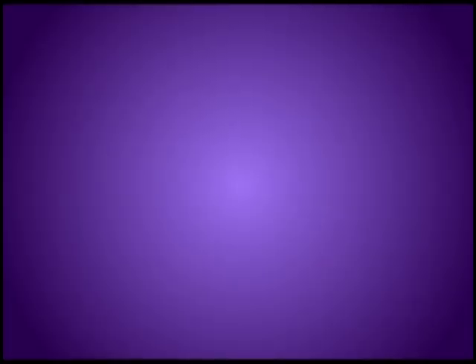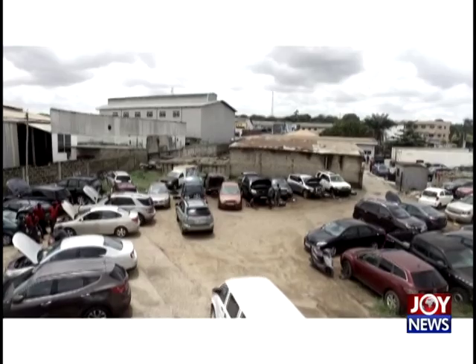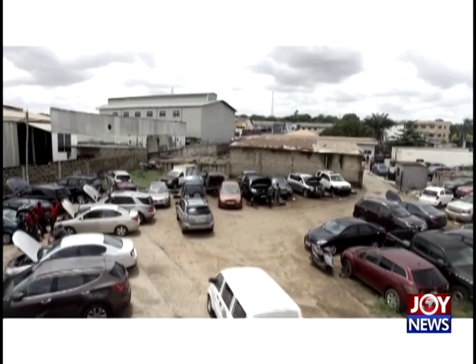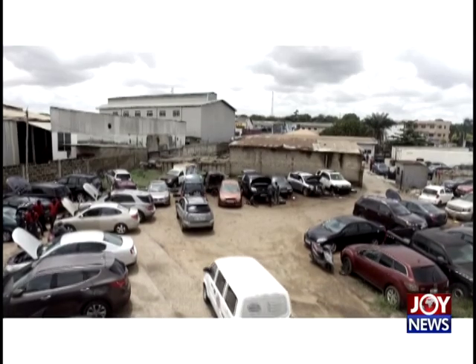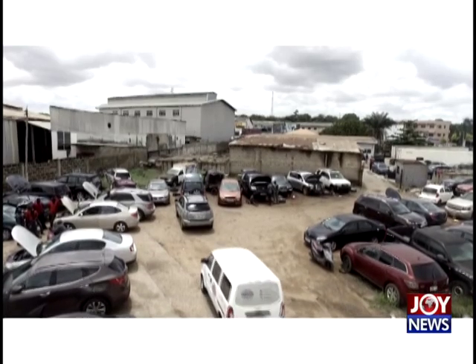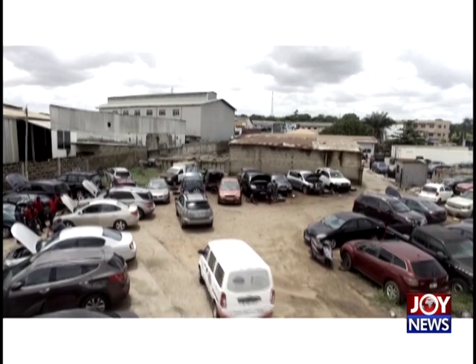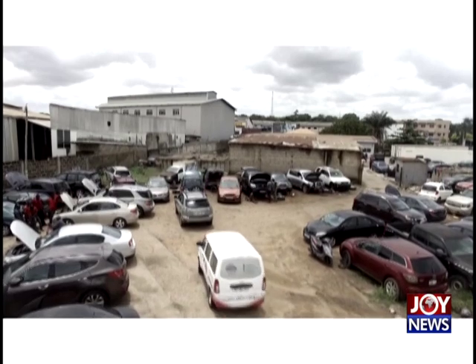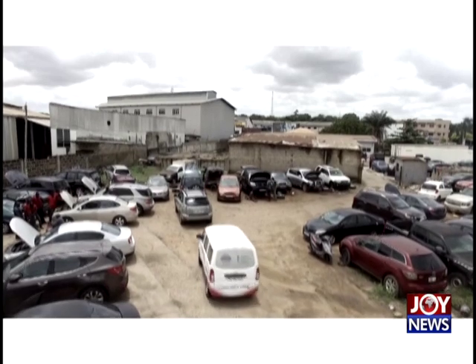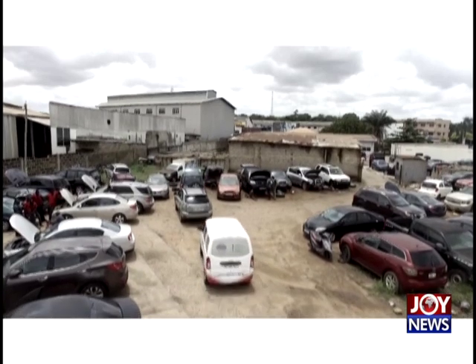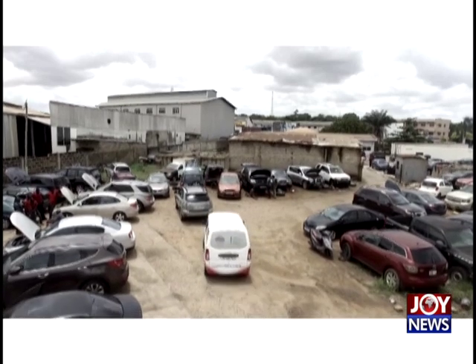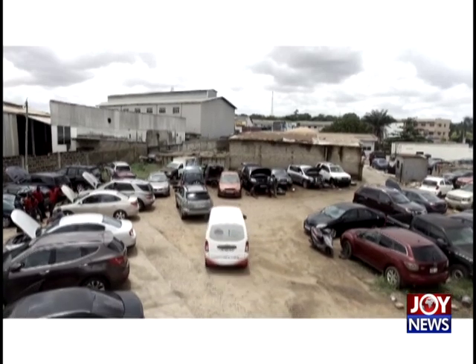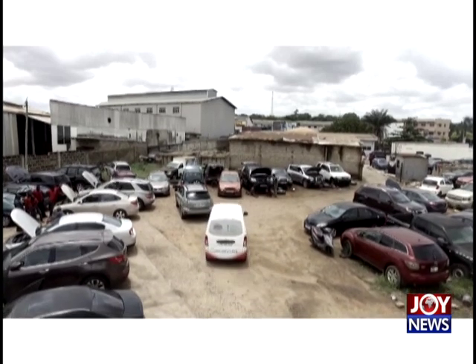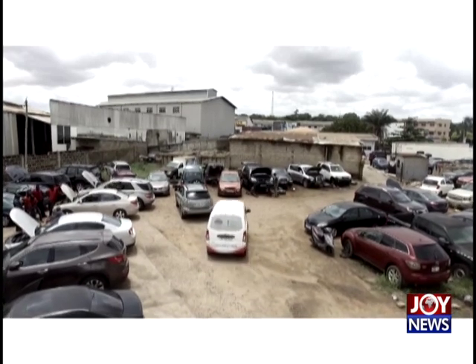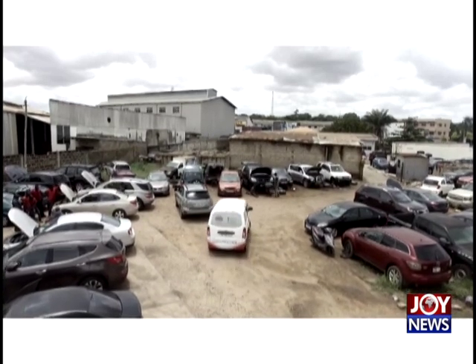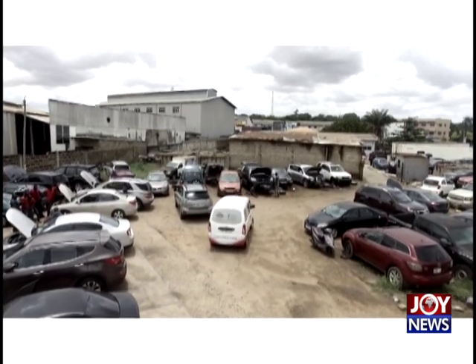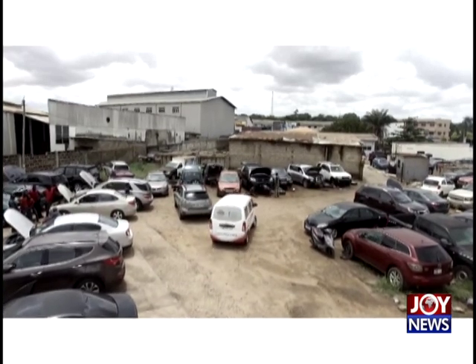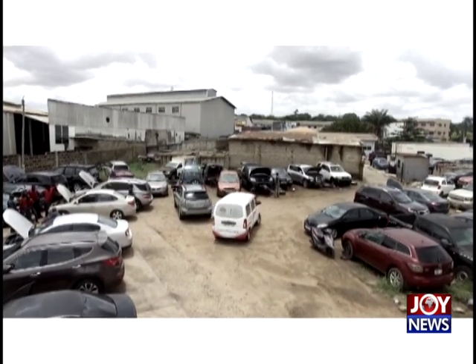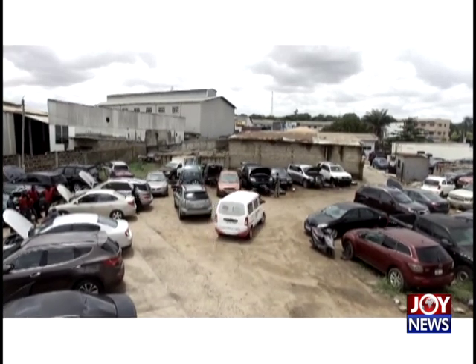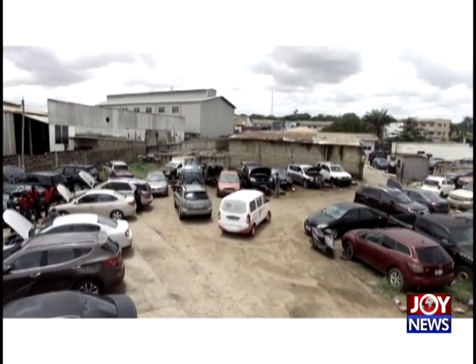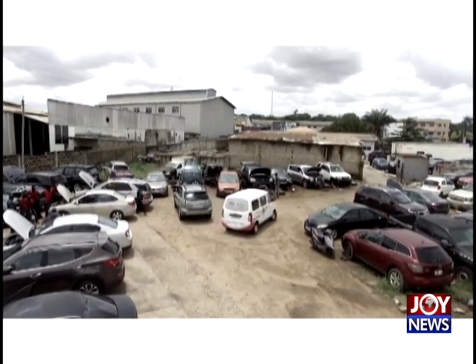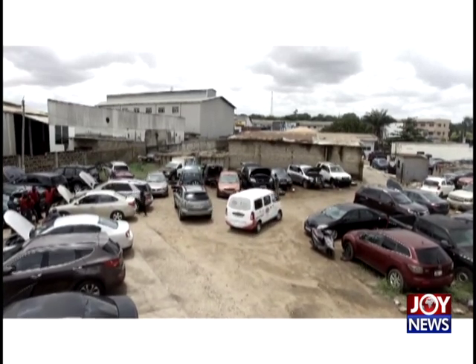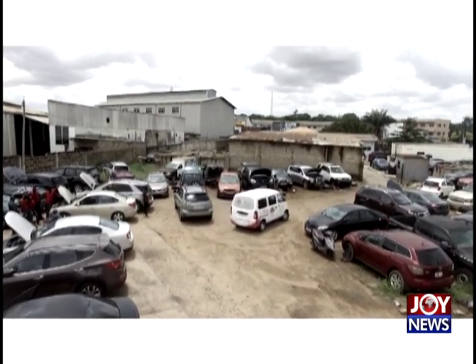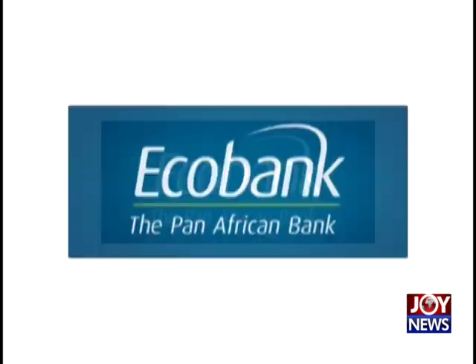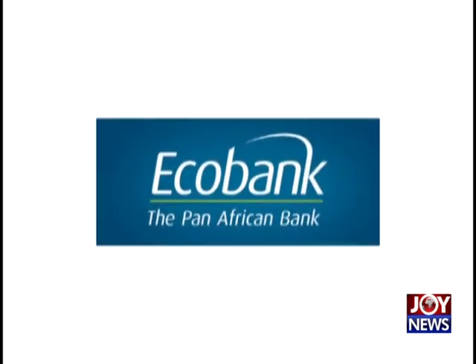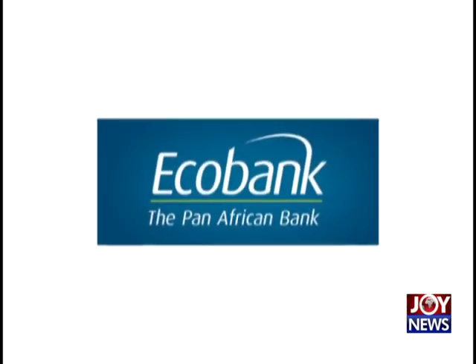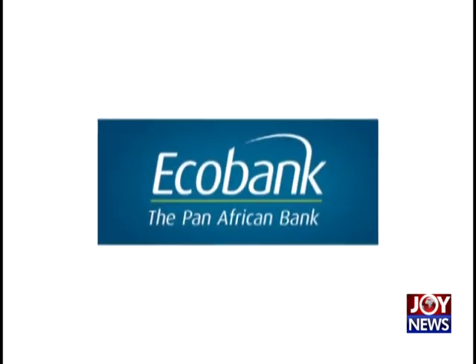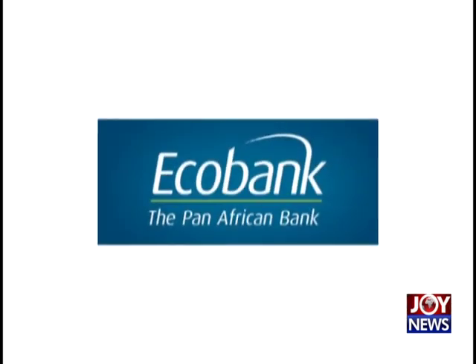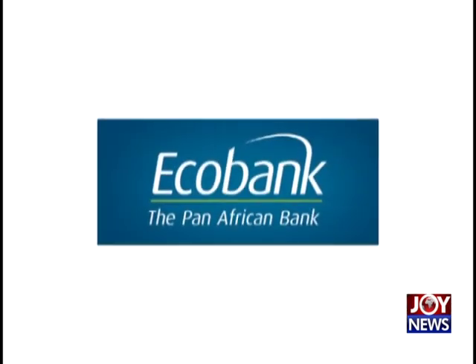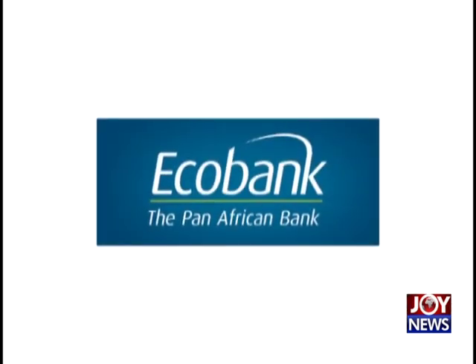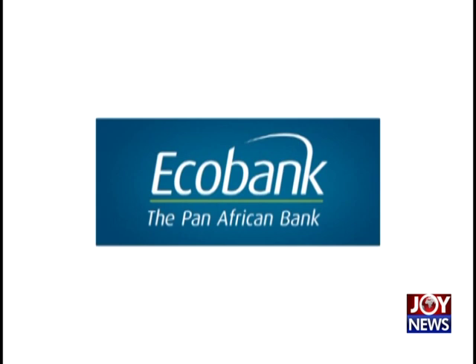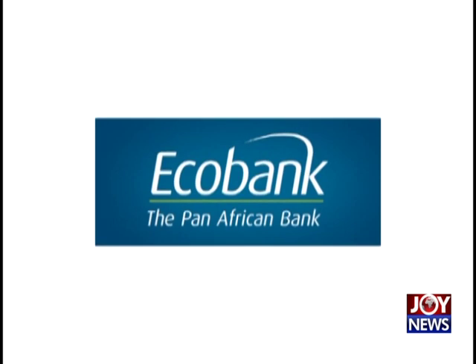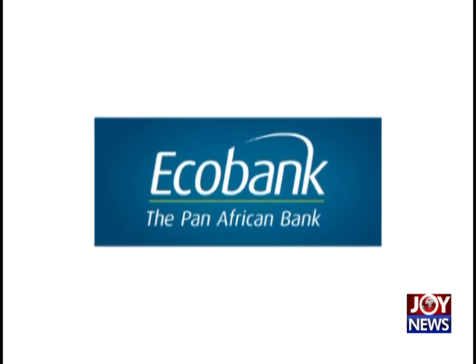The Joy Business Van, empowered by Joy Business and supported by Echobank, the Pan-African bank.